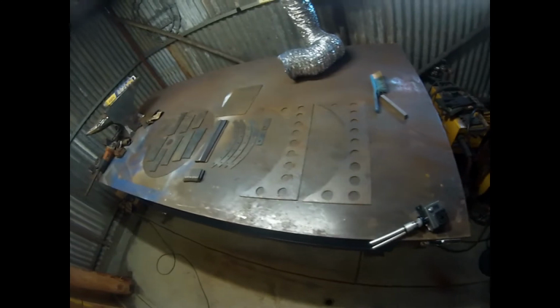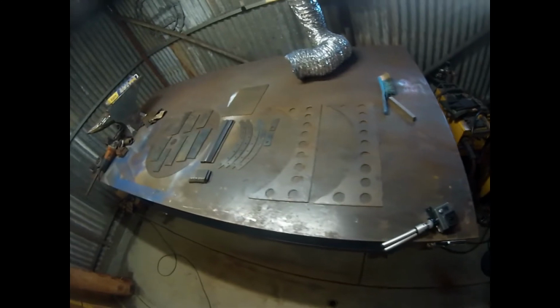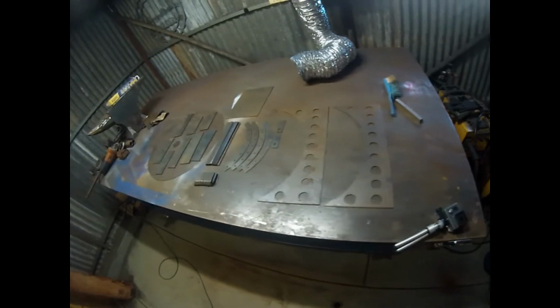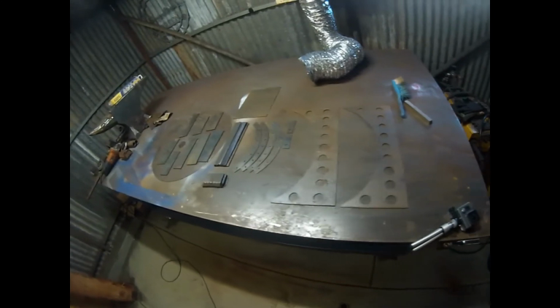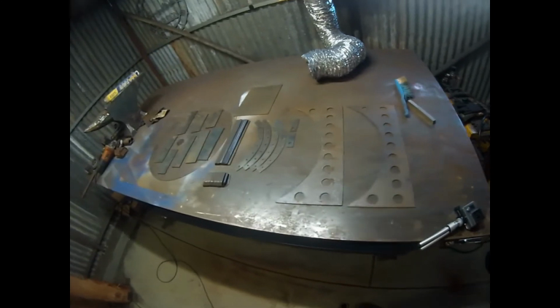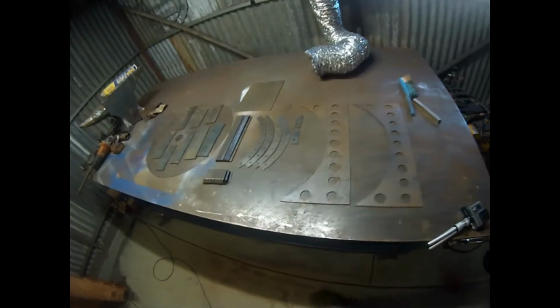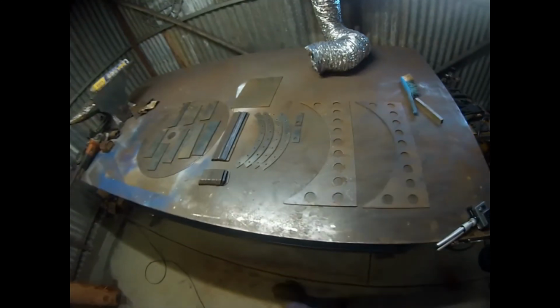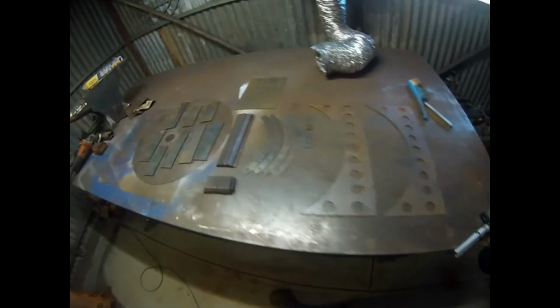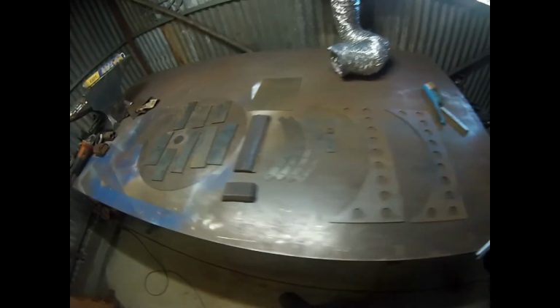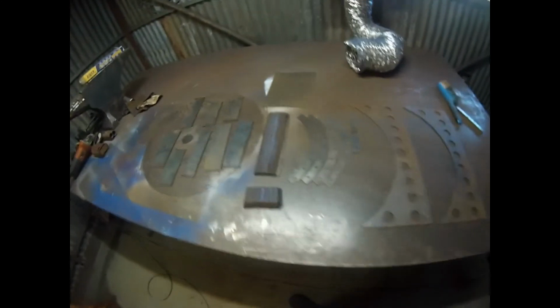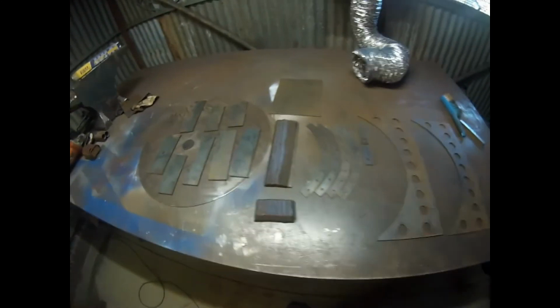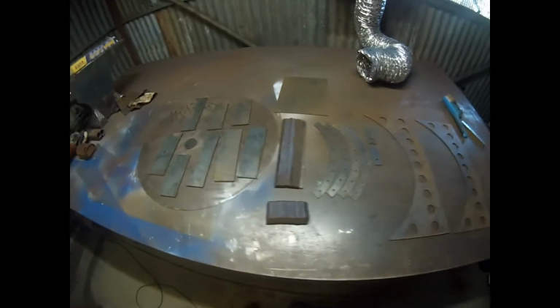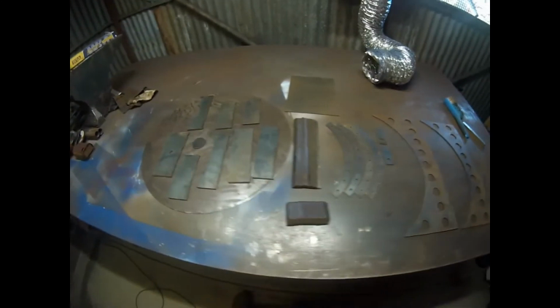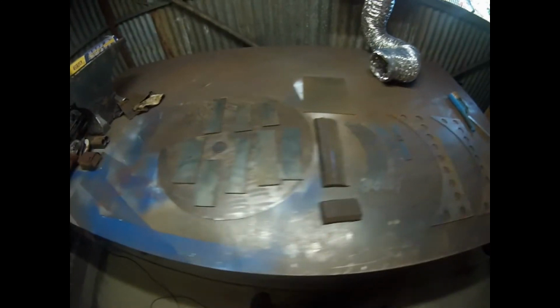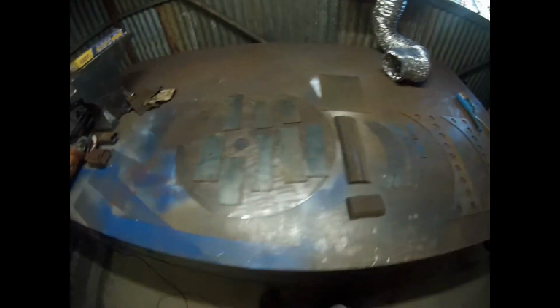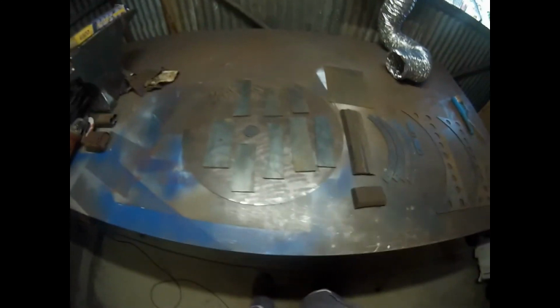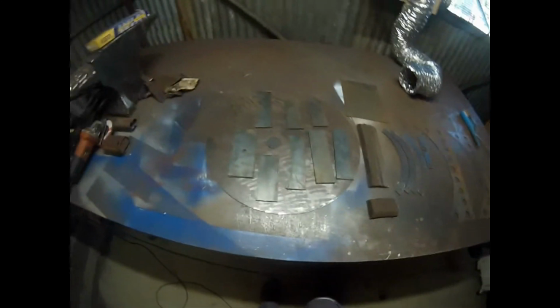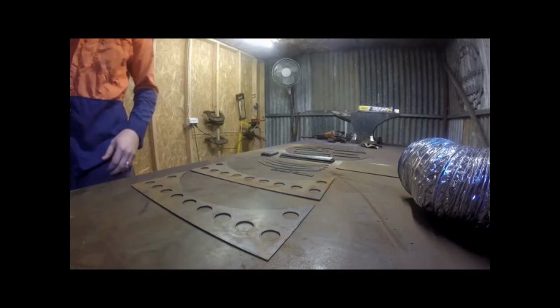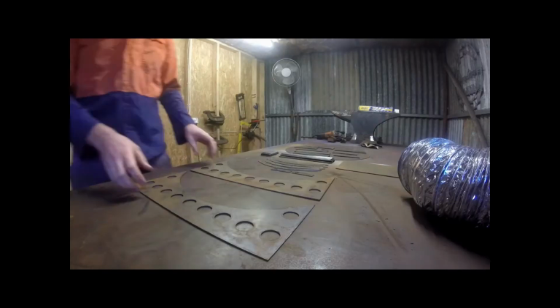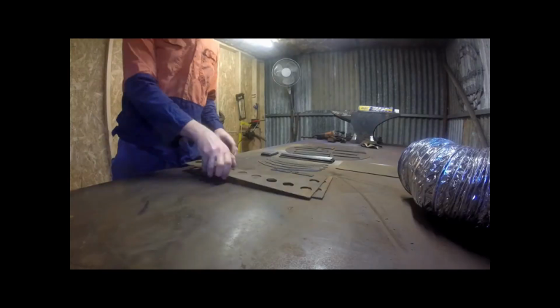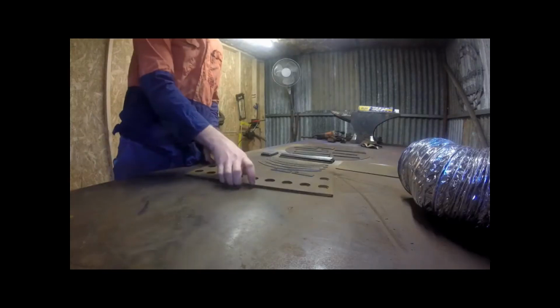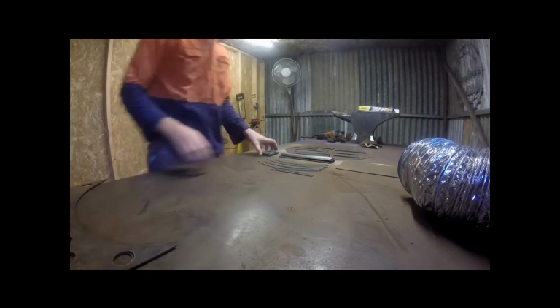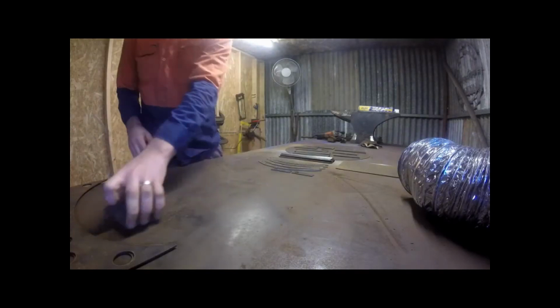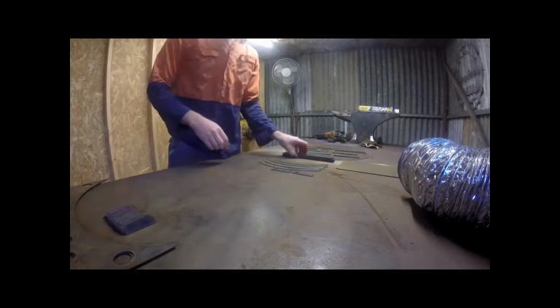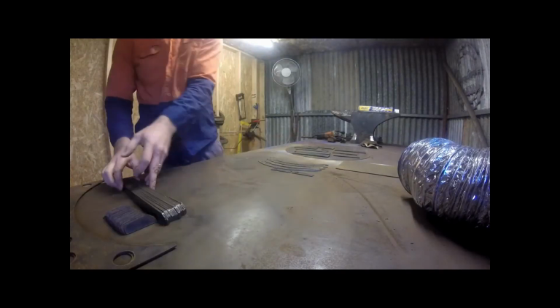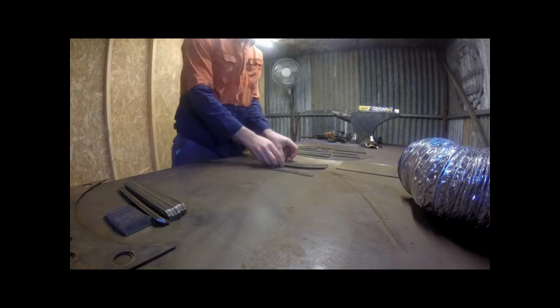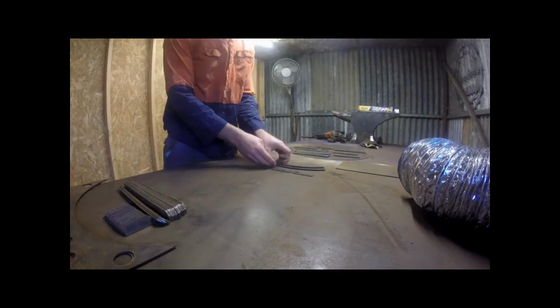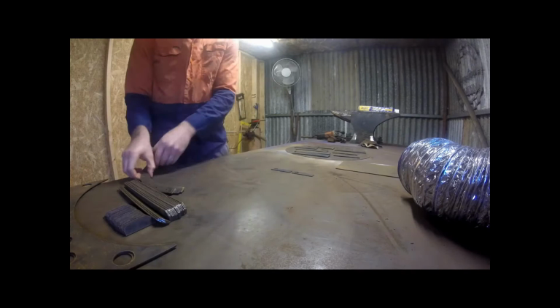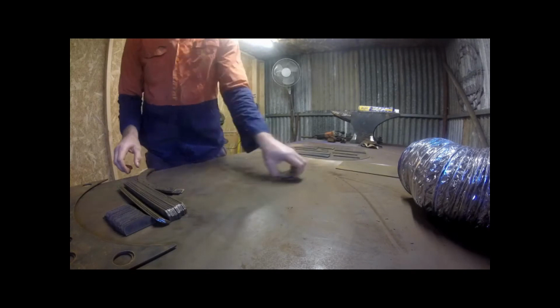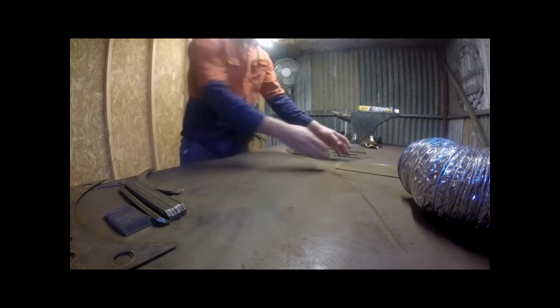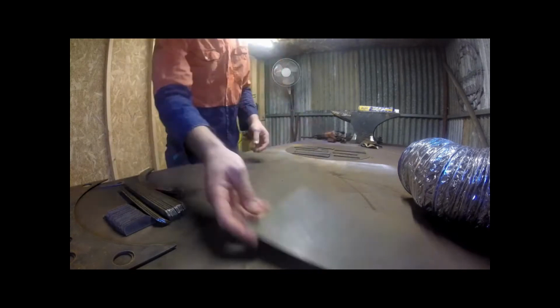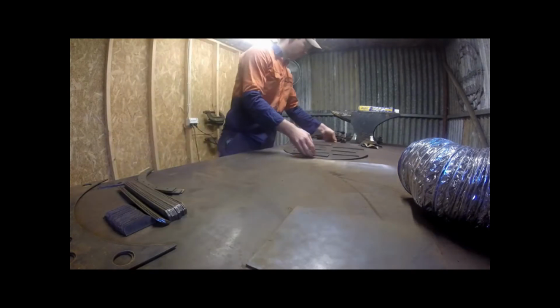Here's all the components laid out — quite a few, as you can see. Quite a big stack of supporting struts.